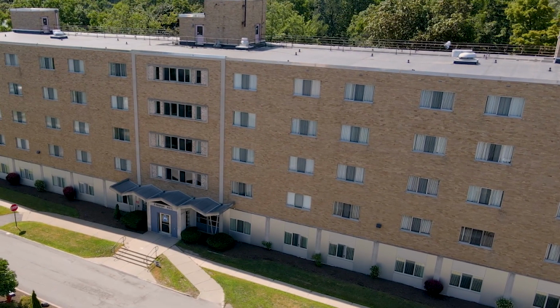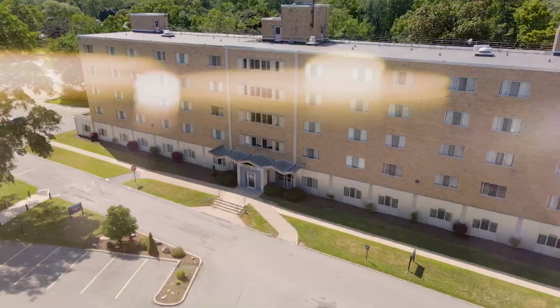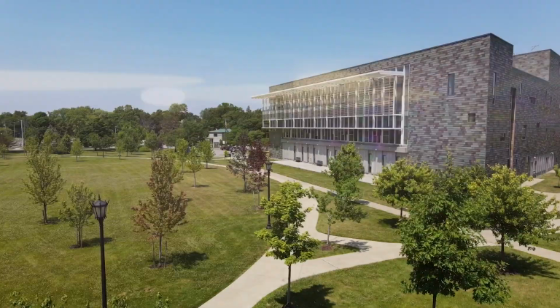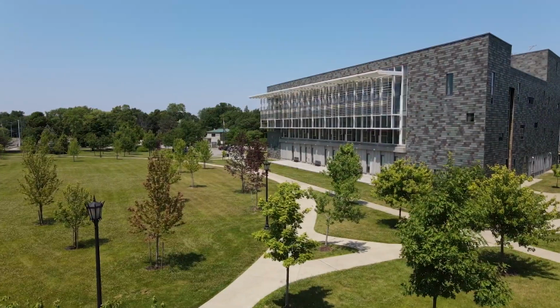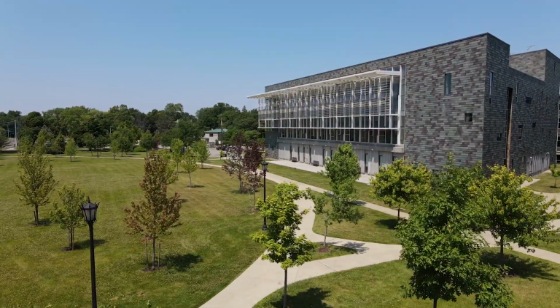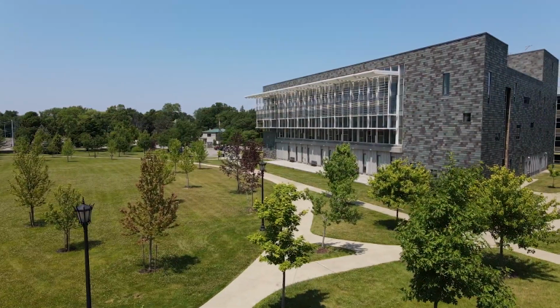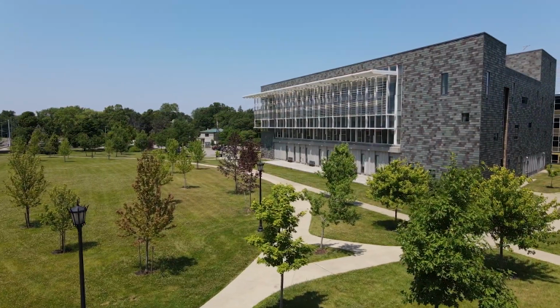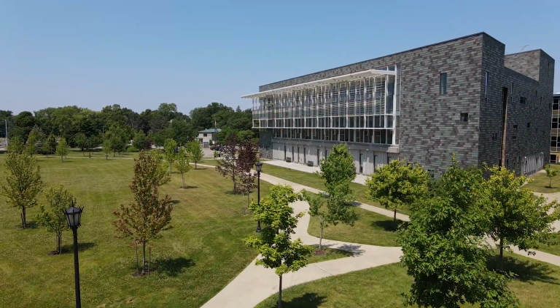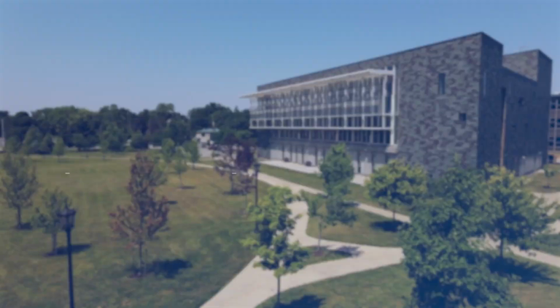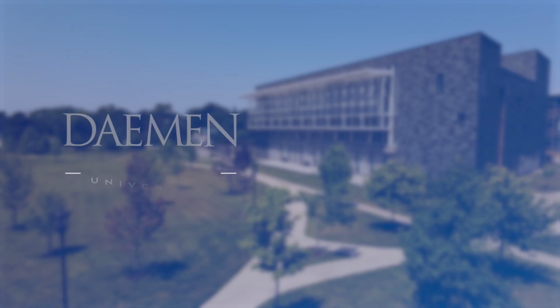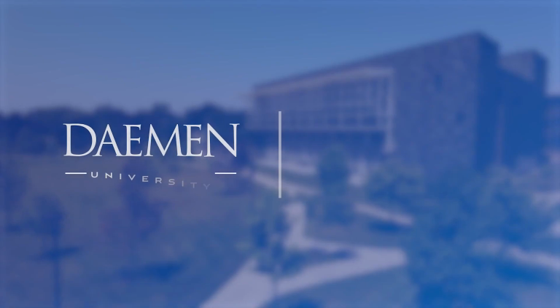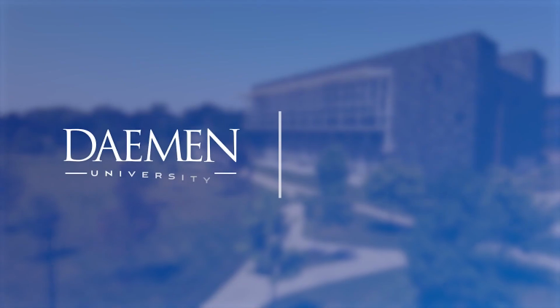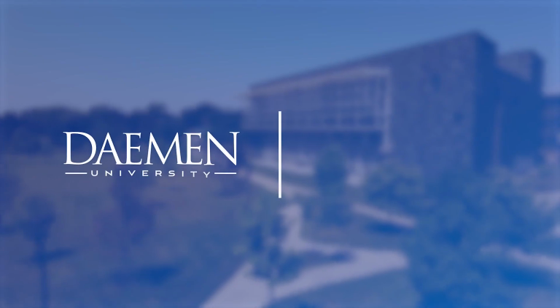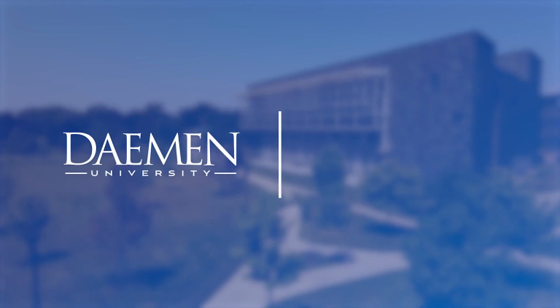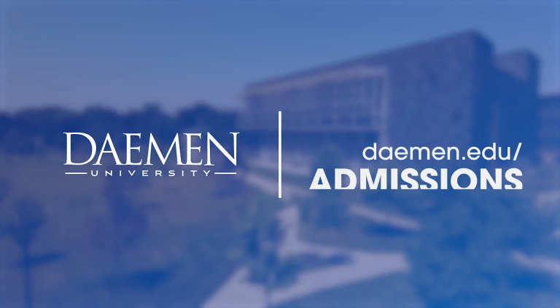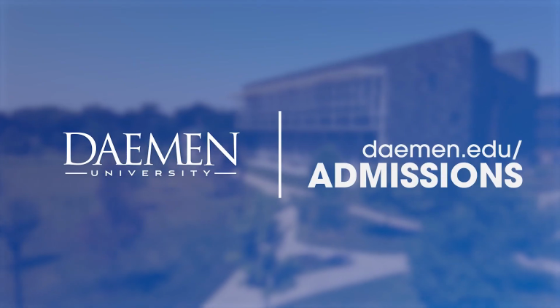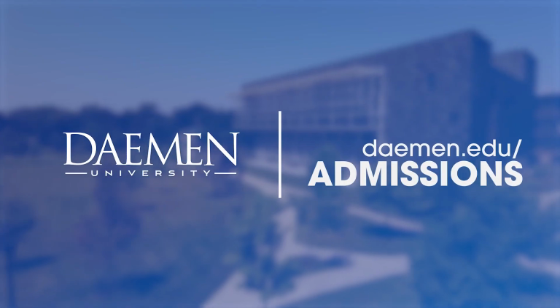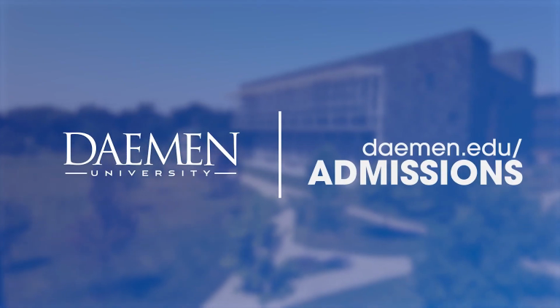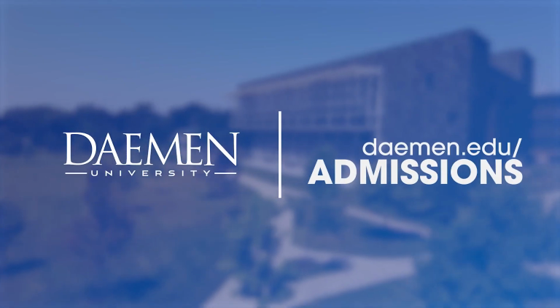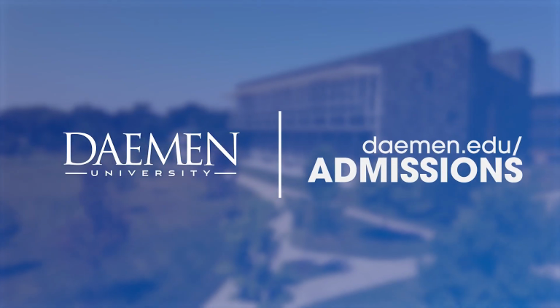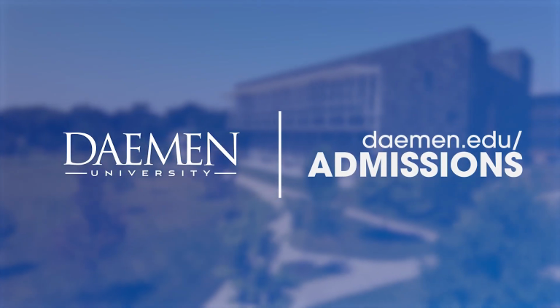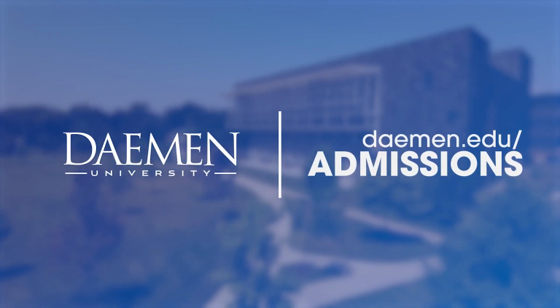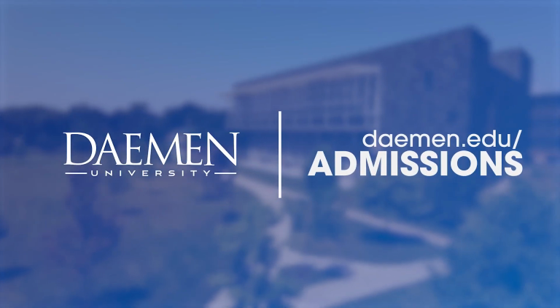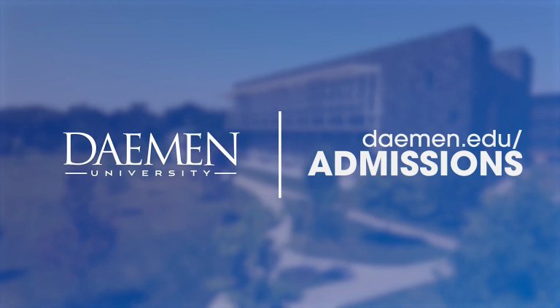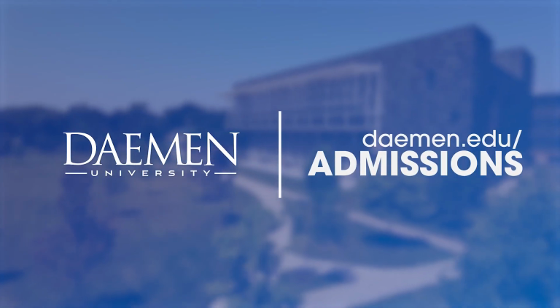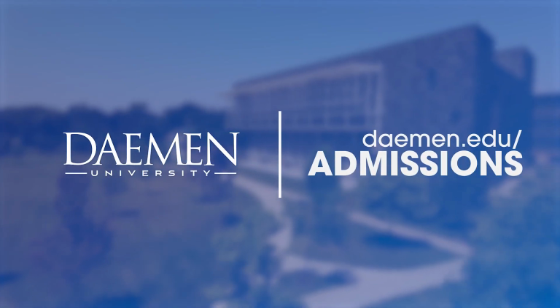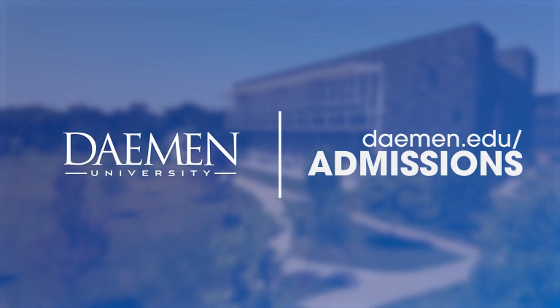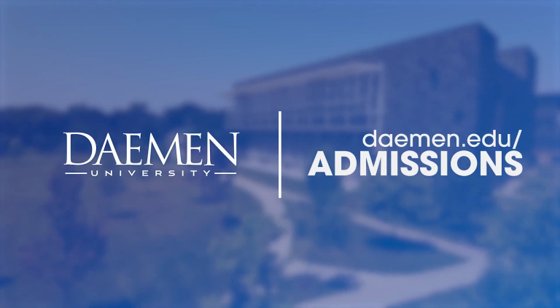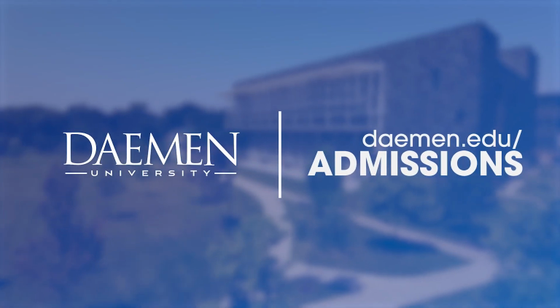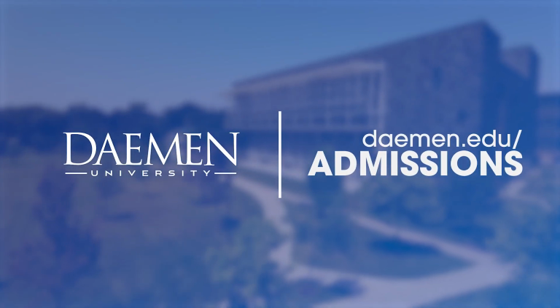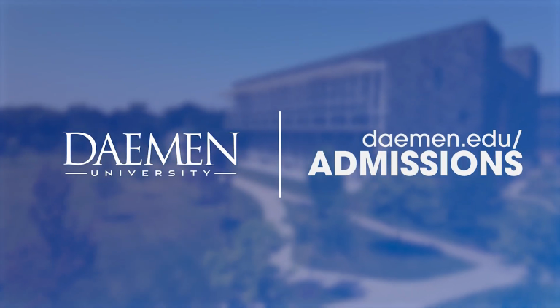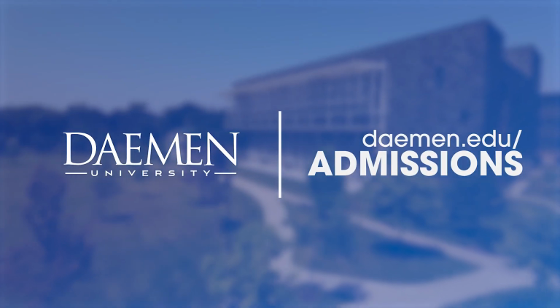Thanks for watching this video. If you're ready to experience Daemen University firsthand, visit daemen.edu/admissions.